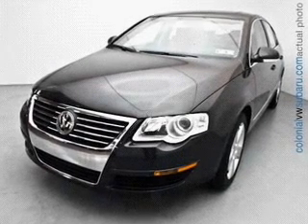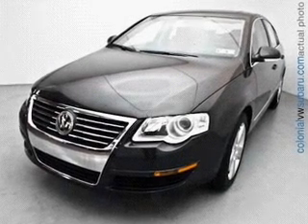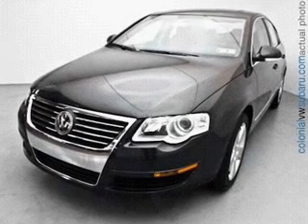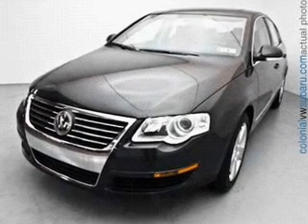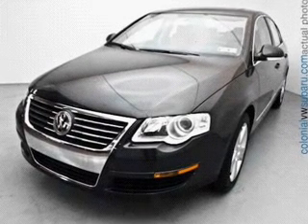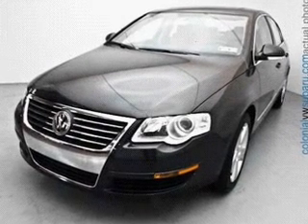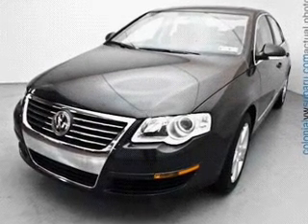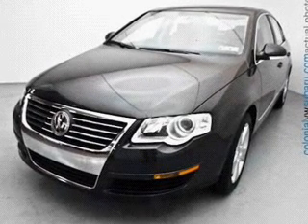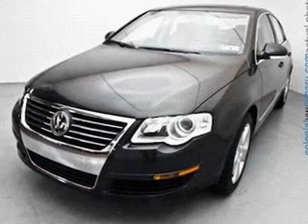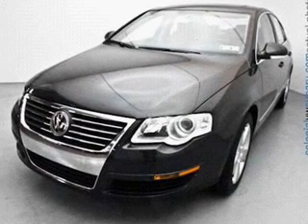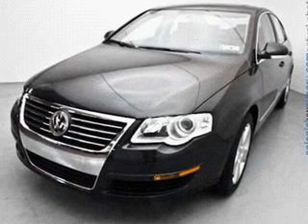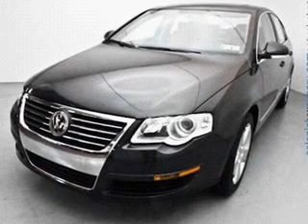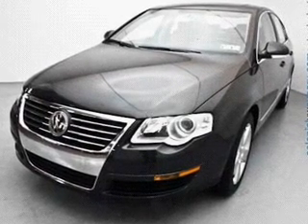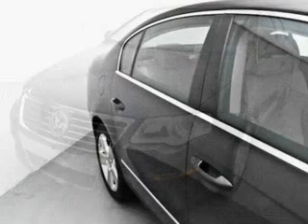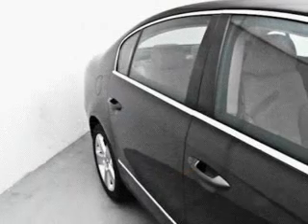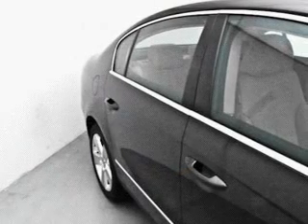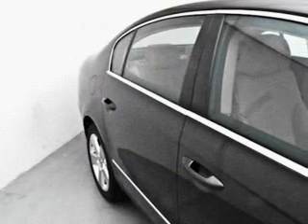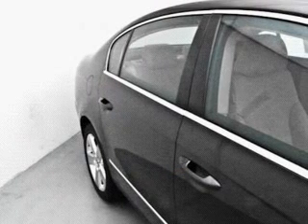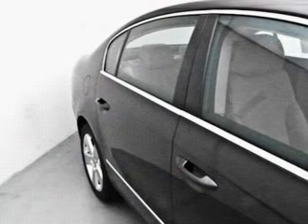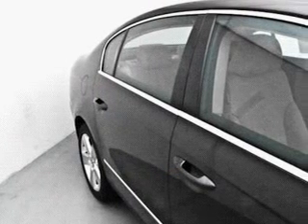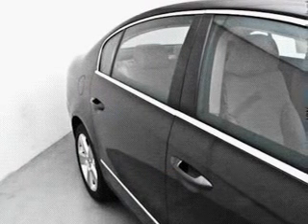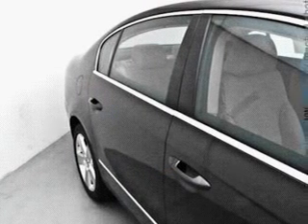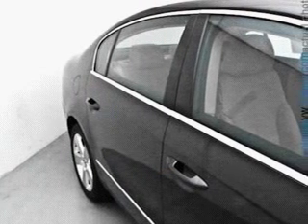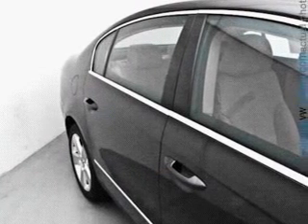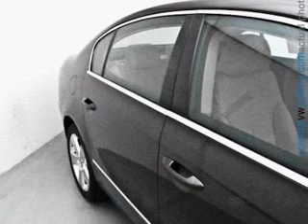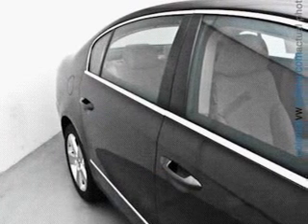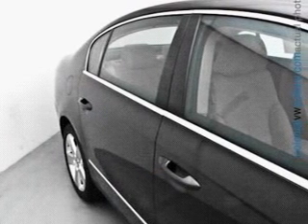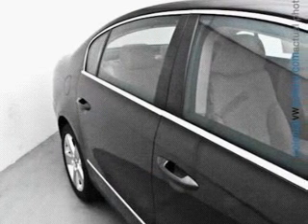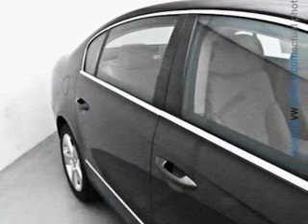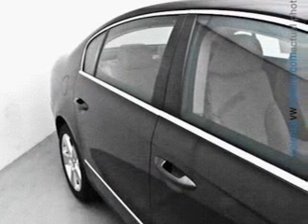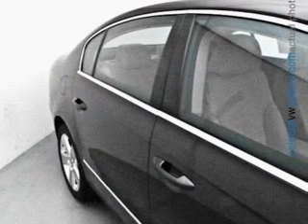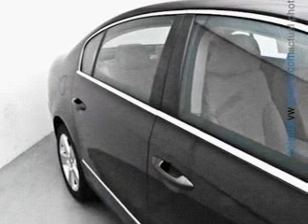Stand out from the crowd with premium wheels. The anti-lock braking system will keep you safe on the road, and the sunroof lets fresh air in.